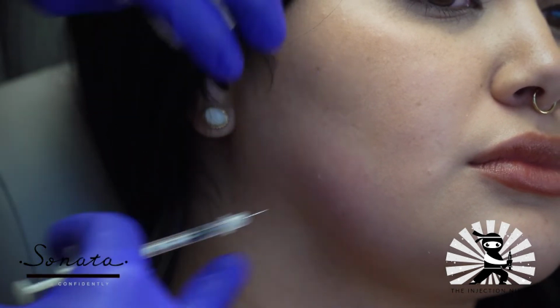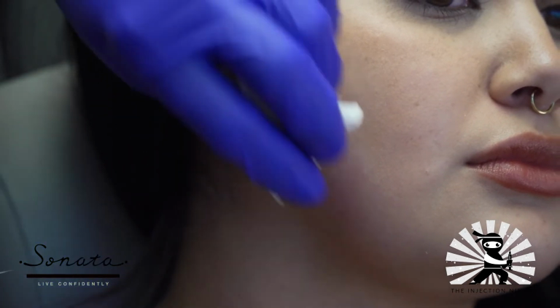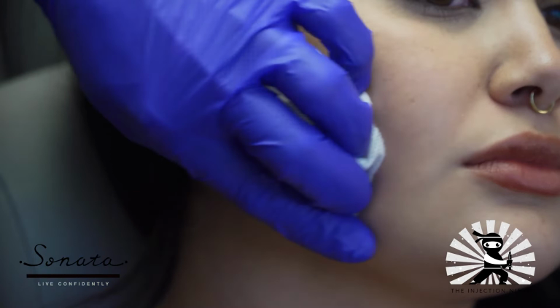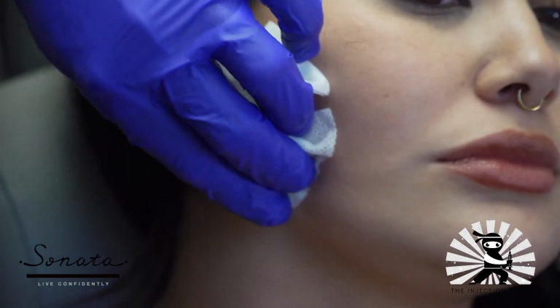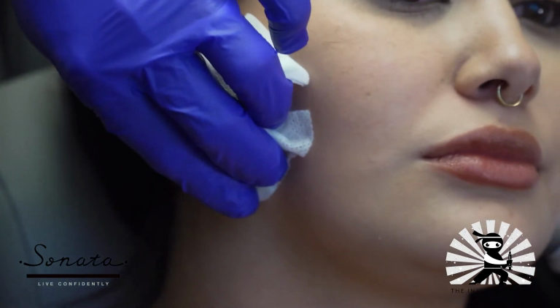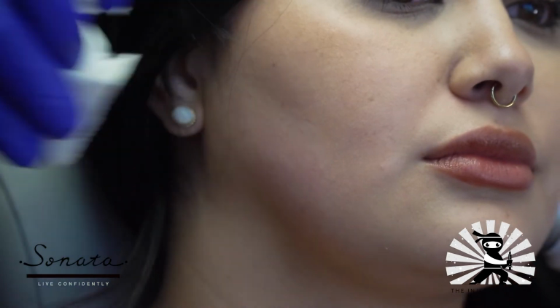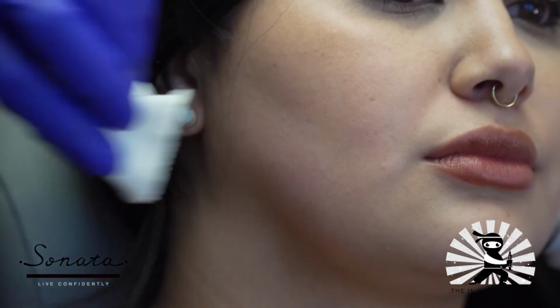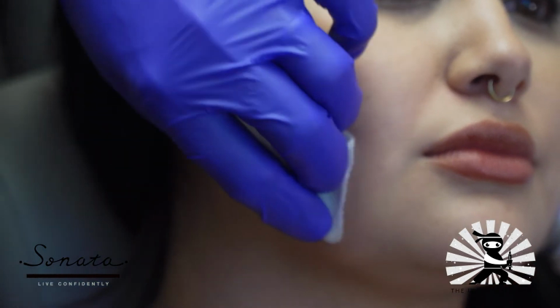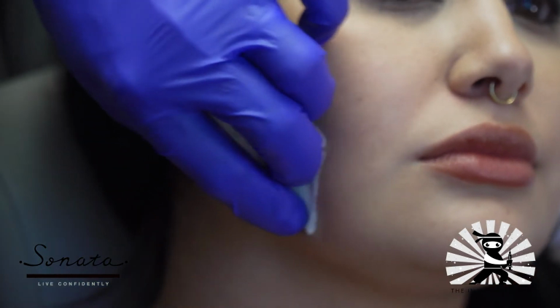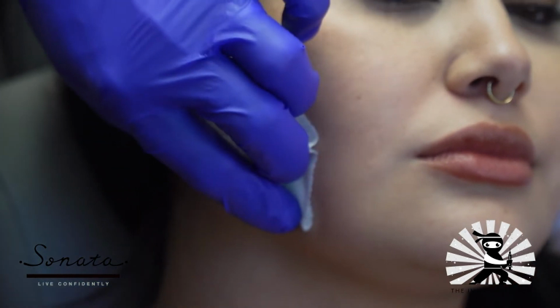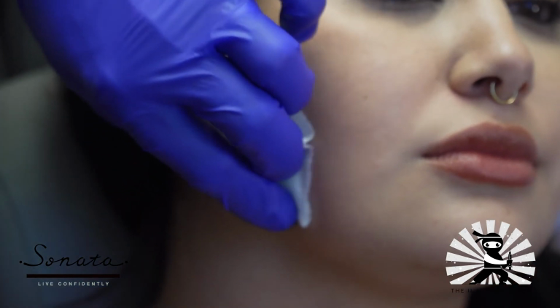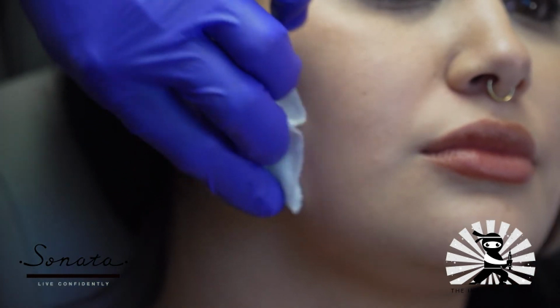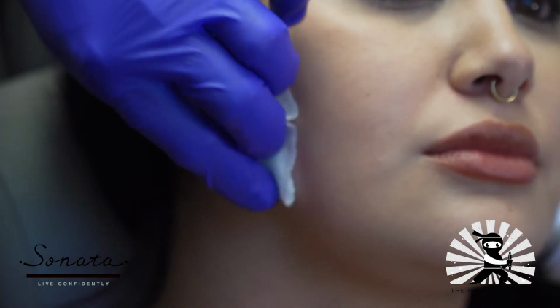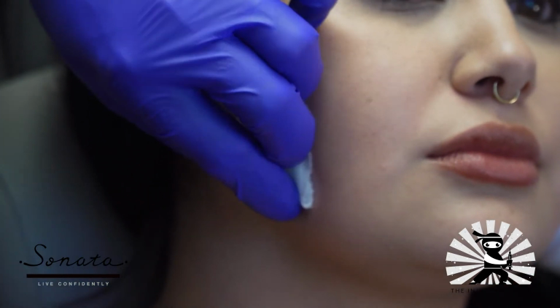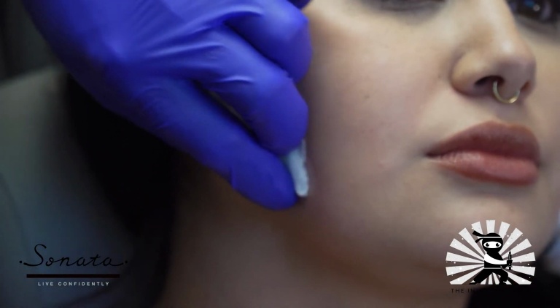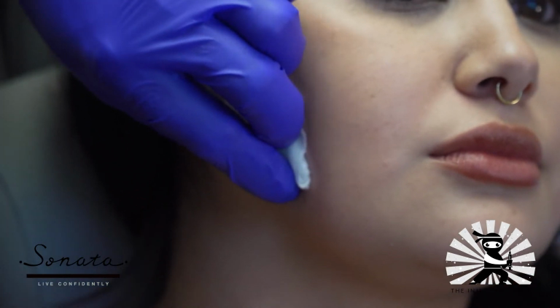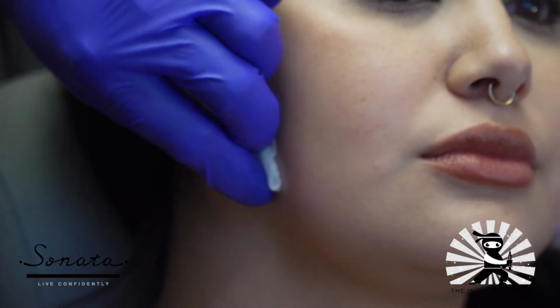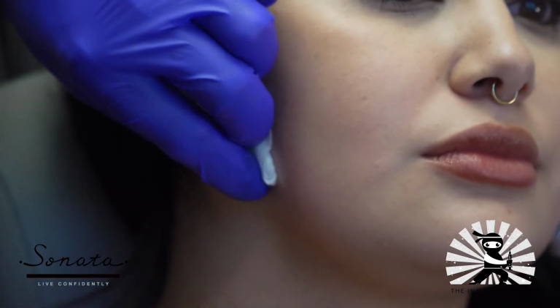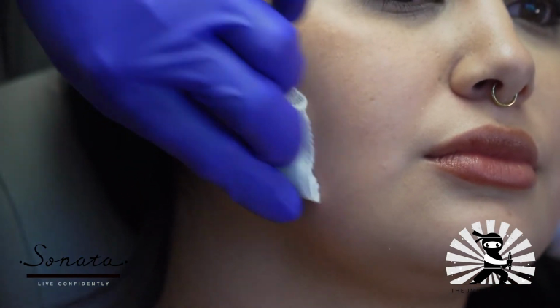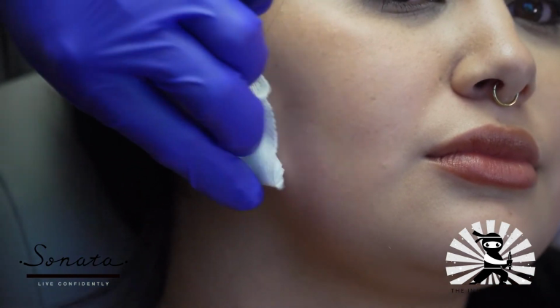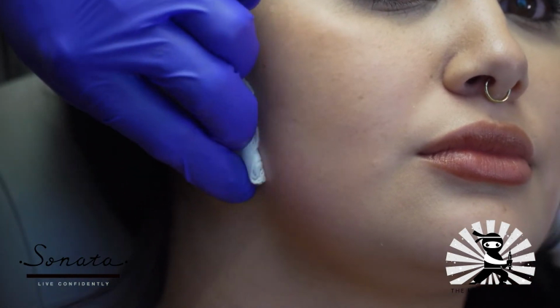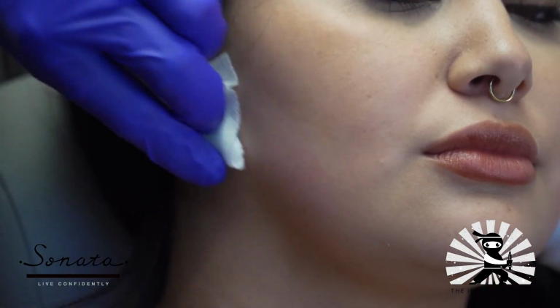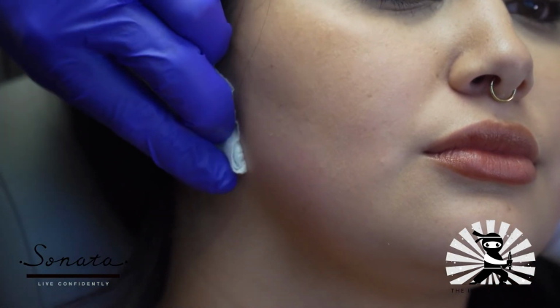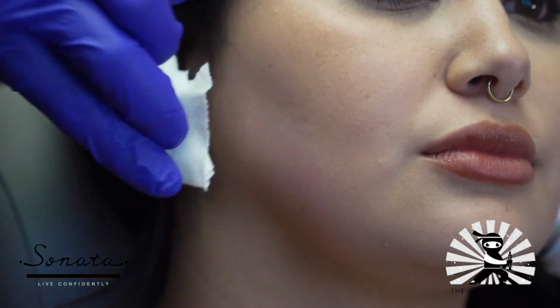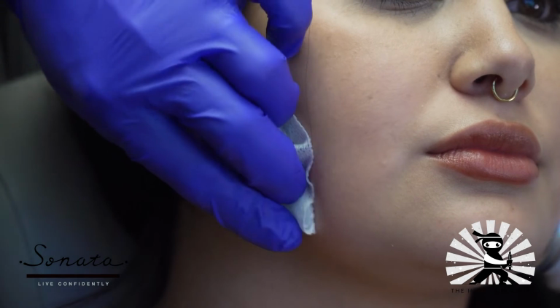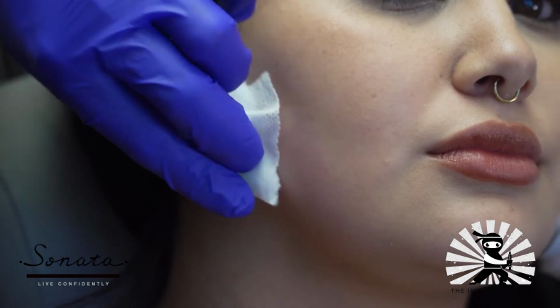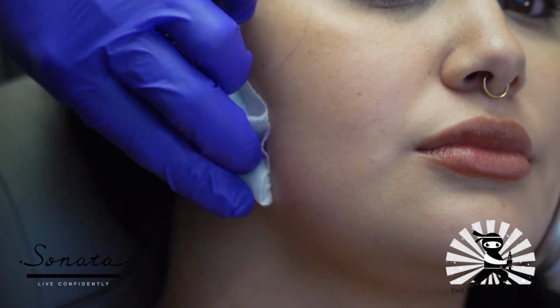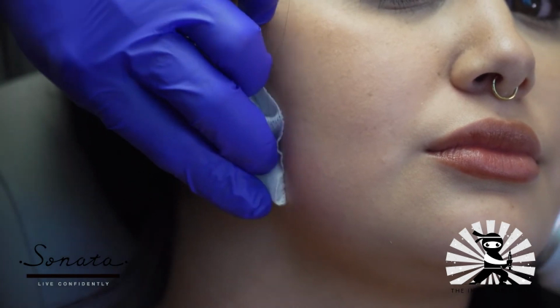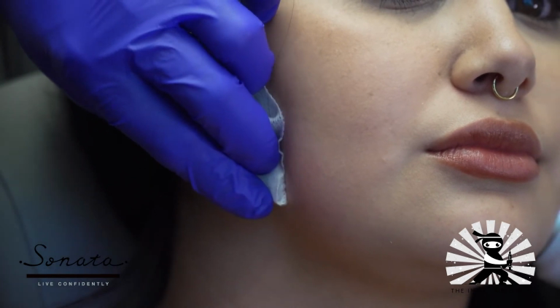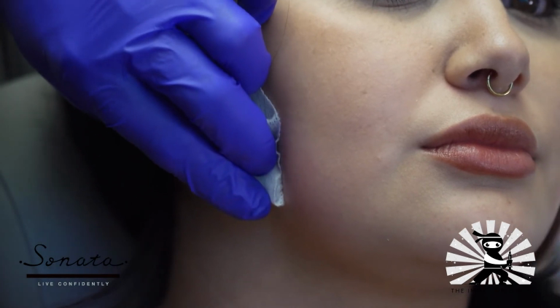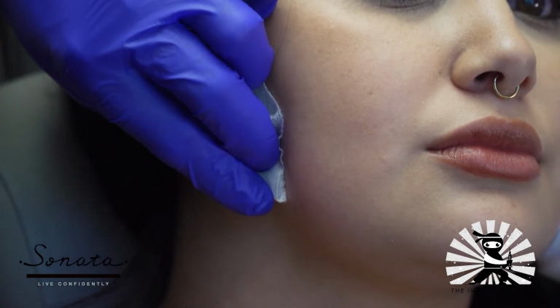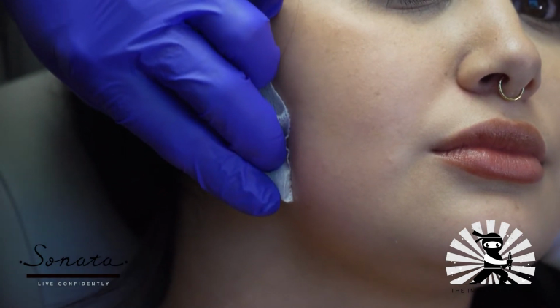And in other videos, I will address my technique for painless injections. But today, we're just featuring this little Ice Stick.